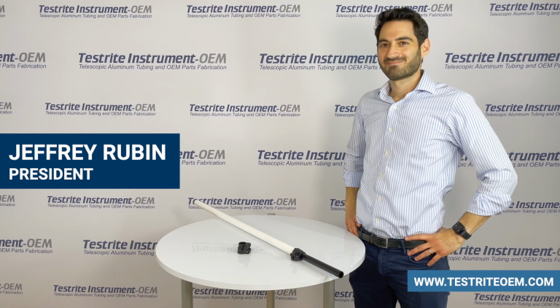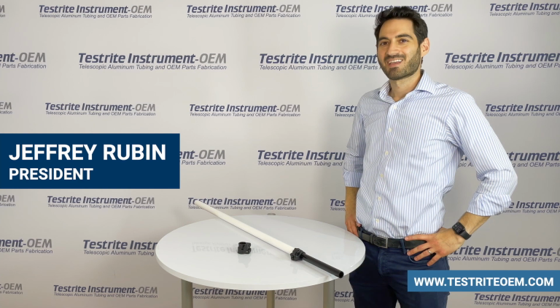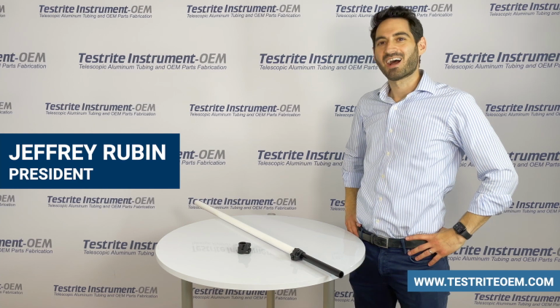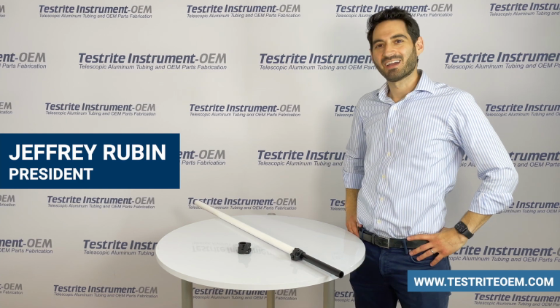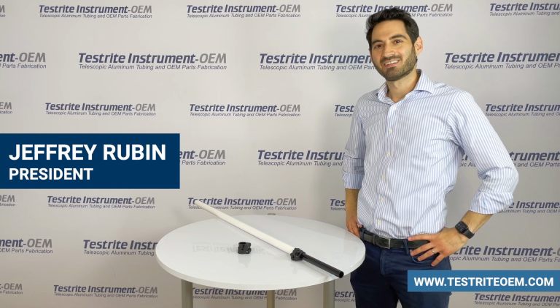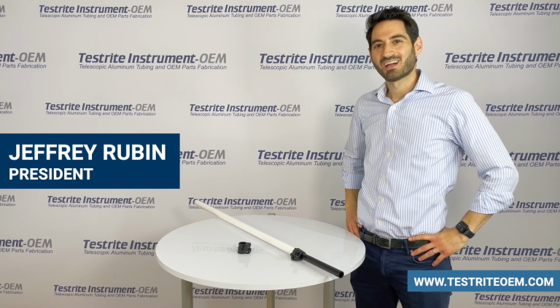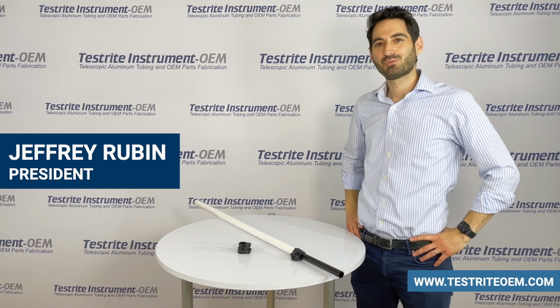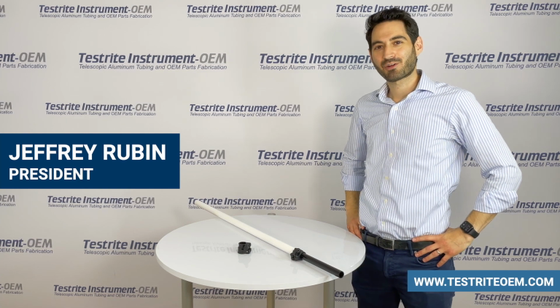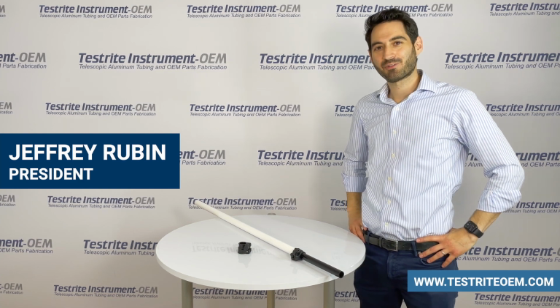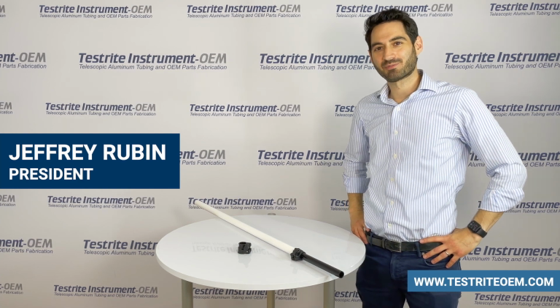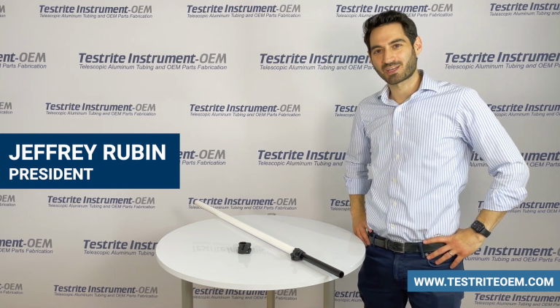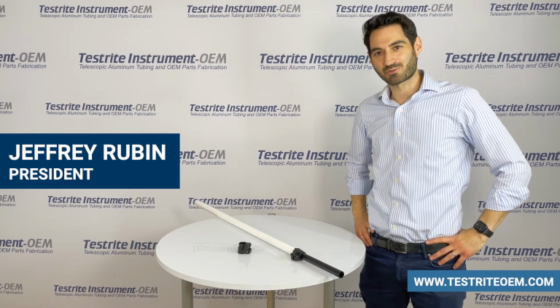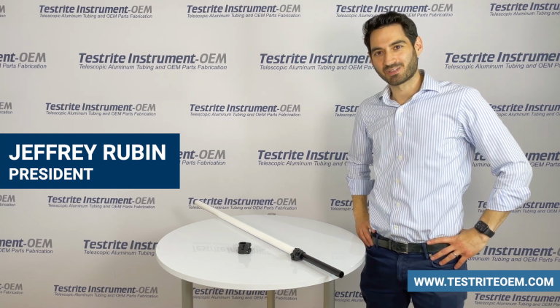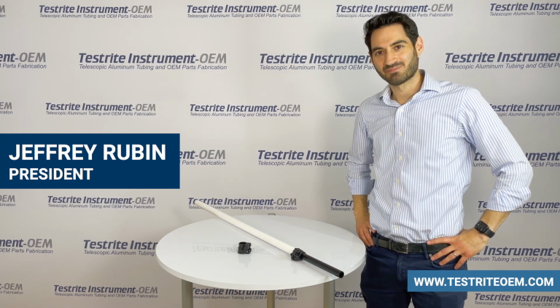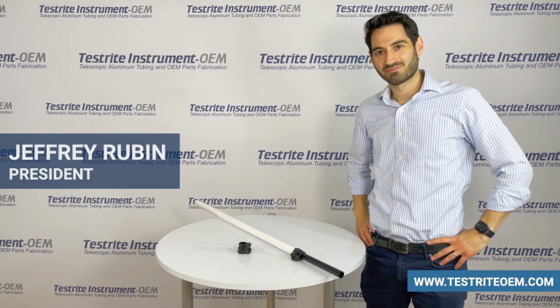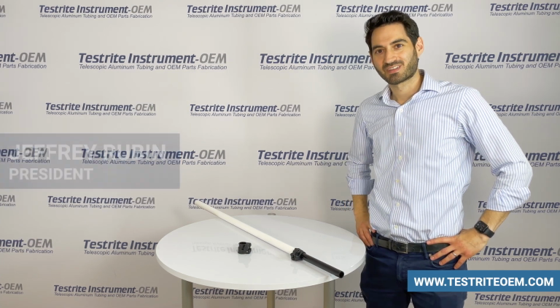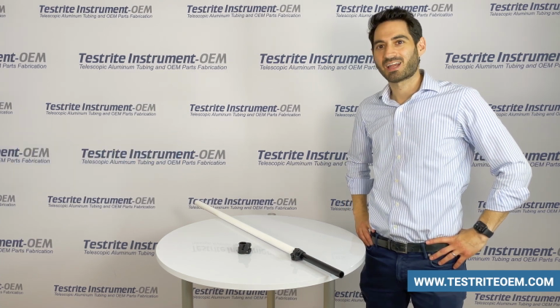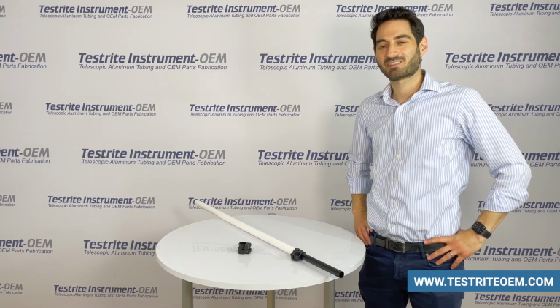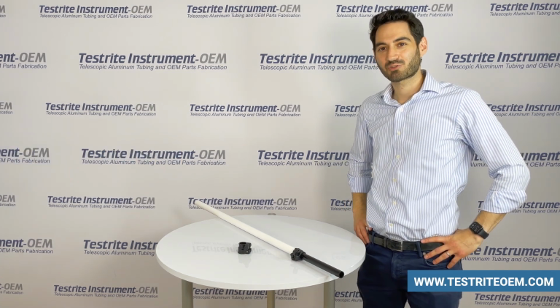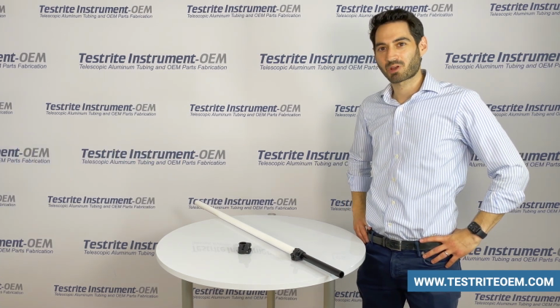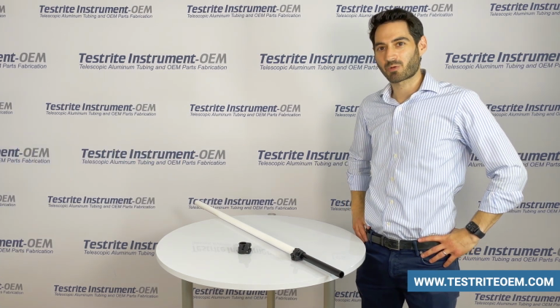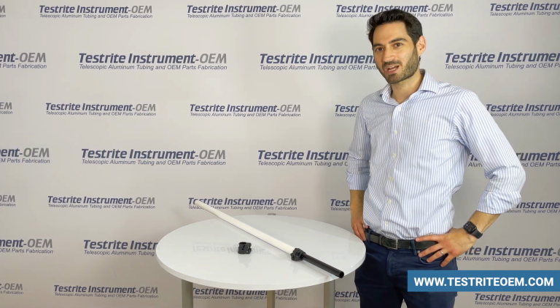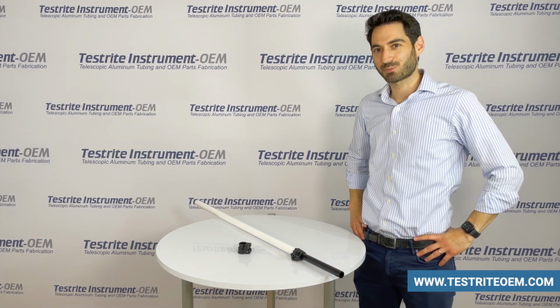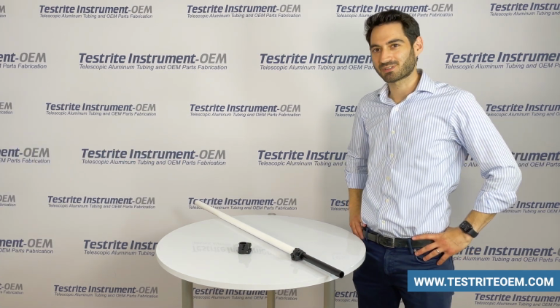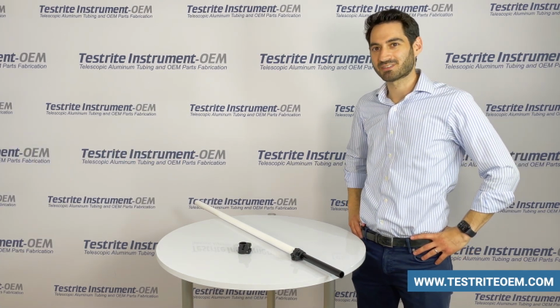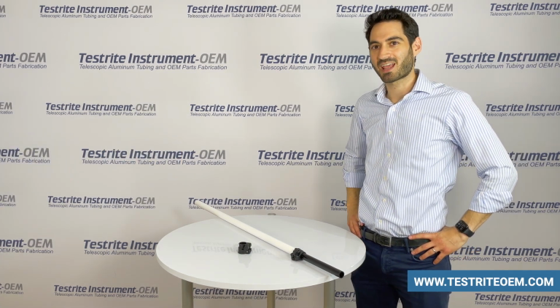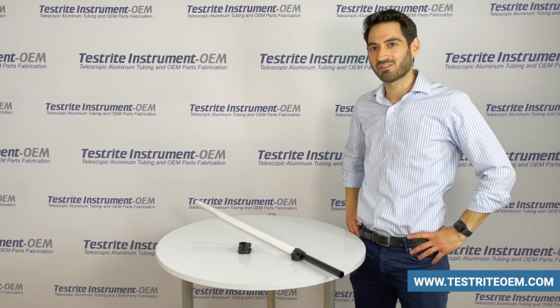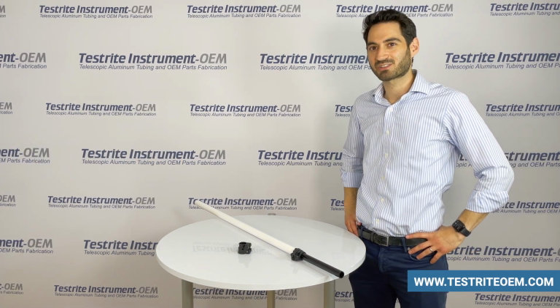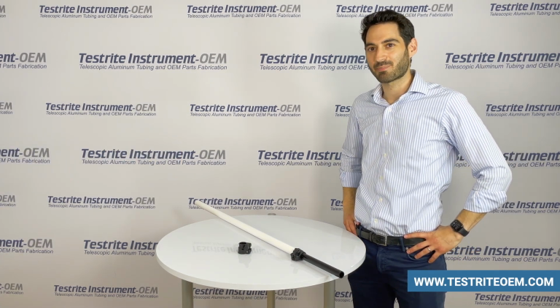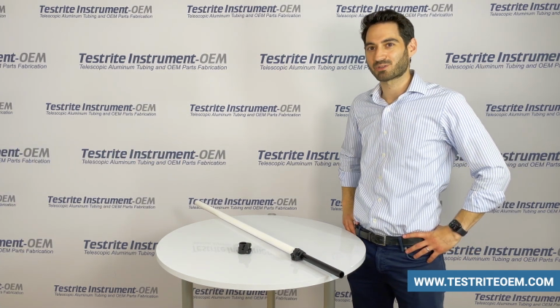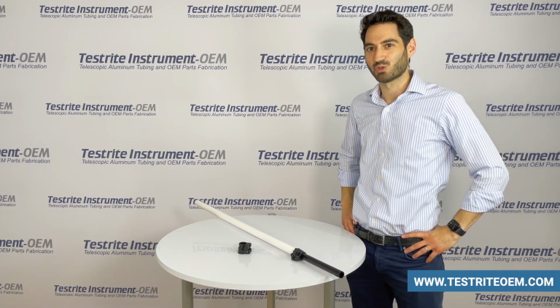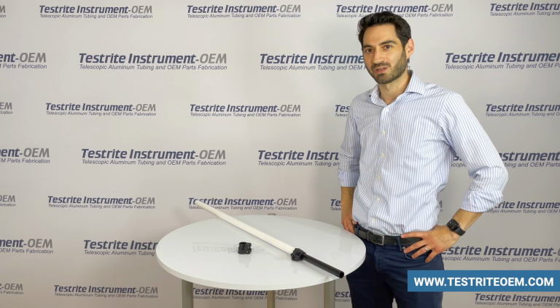Hi, I'm Jeffrey from Testrite. At Testrite, we're experts in telescopic tubing.